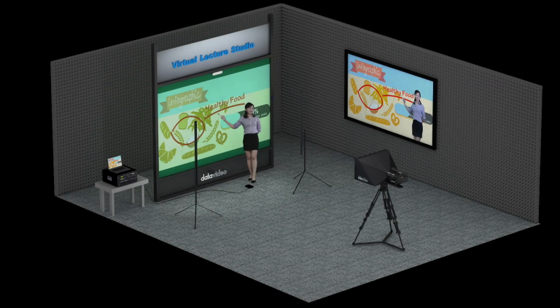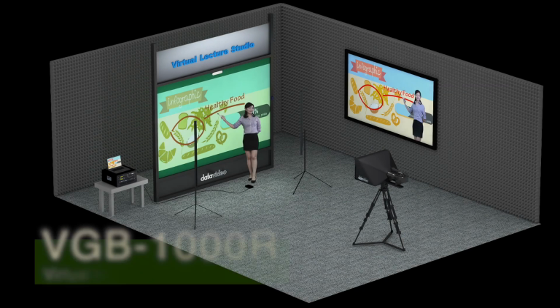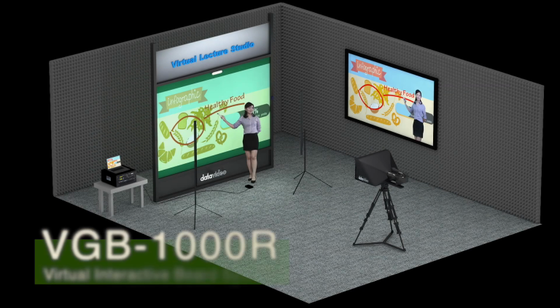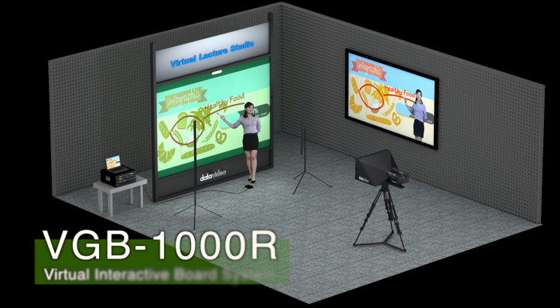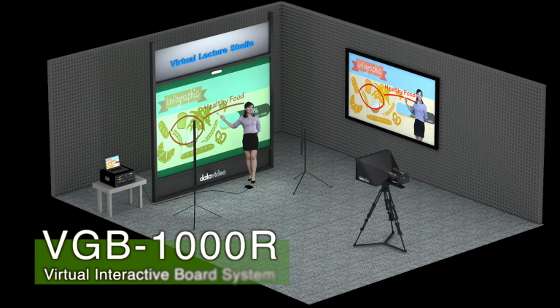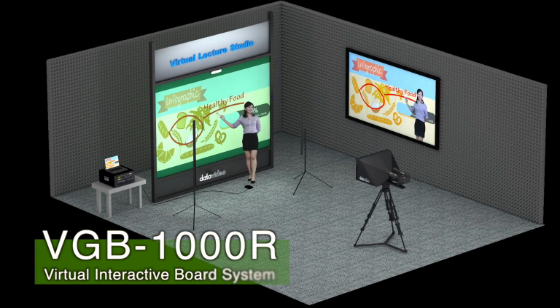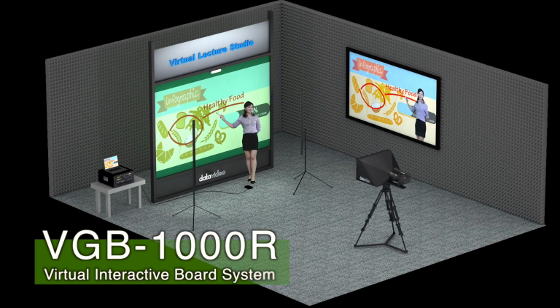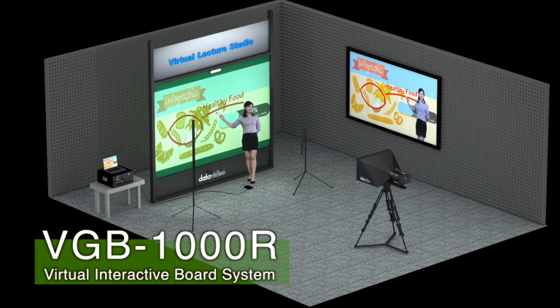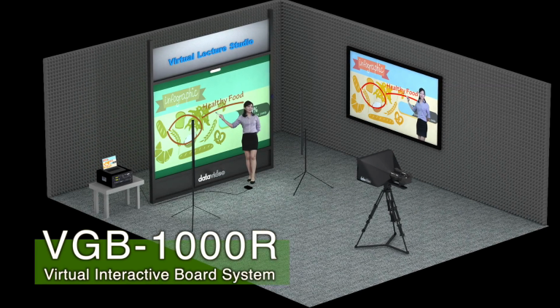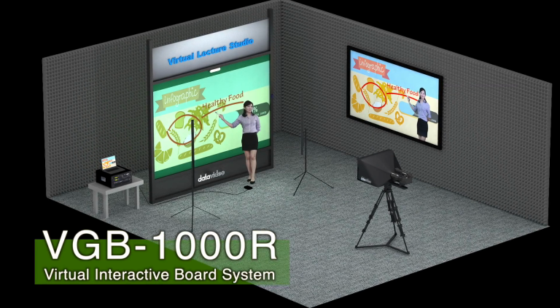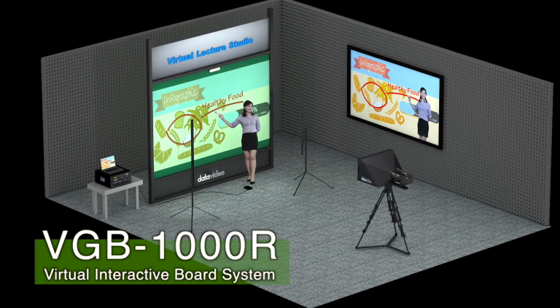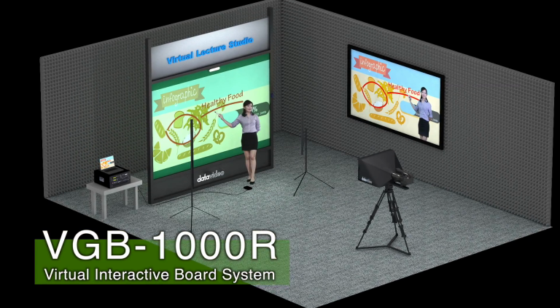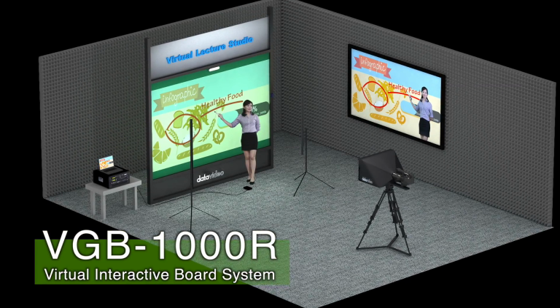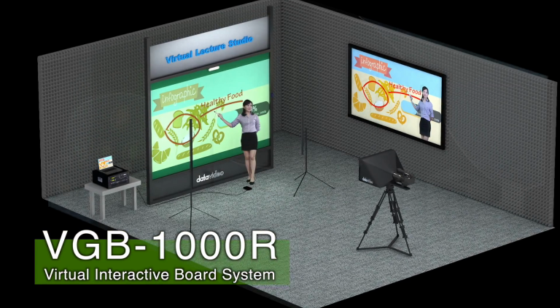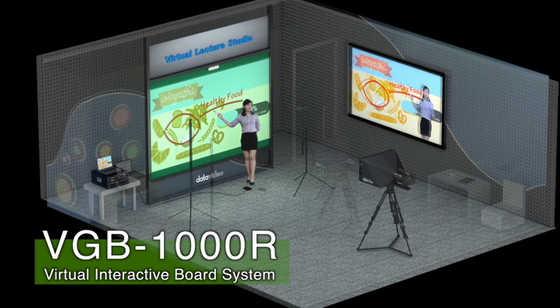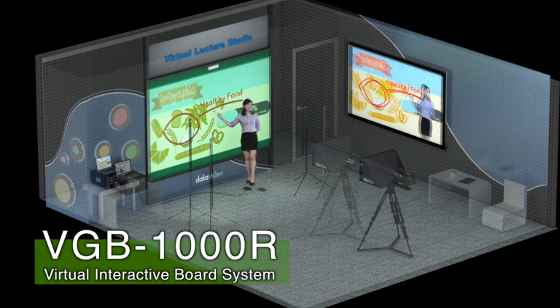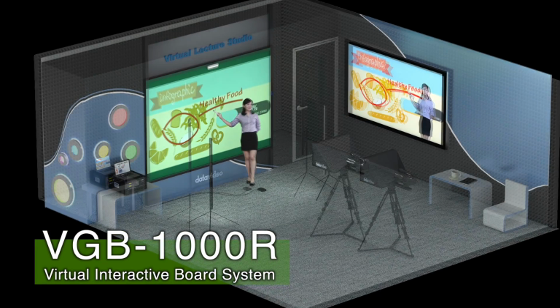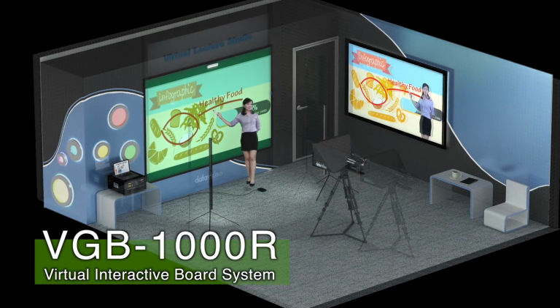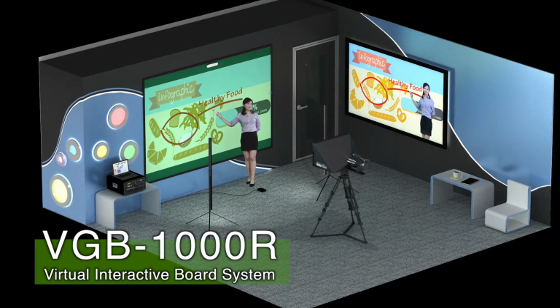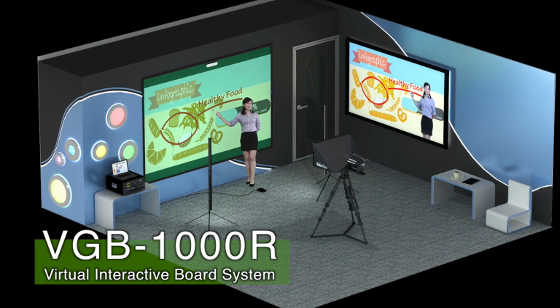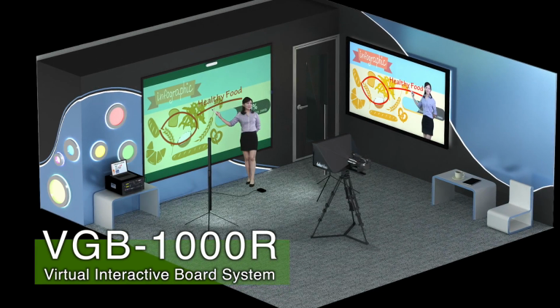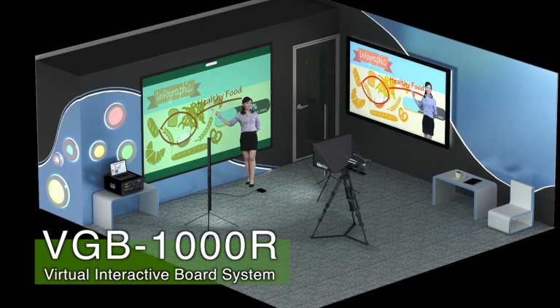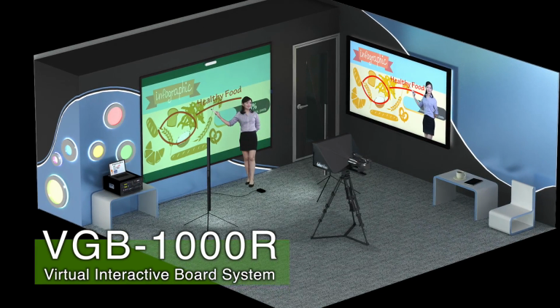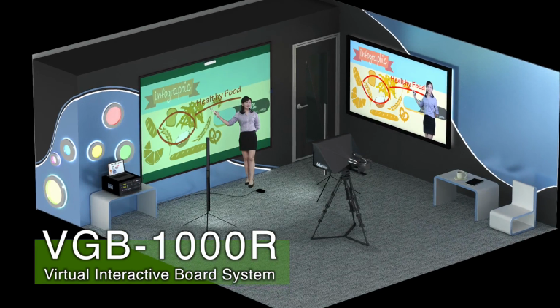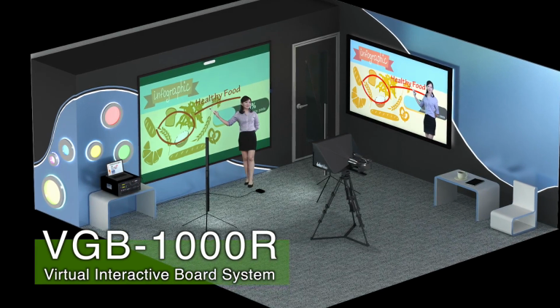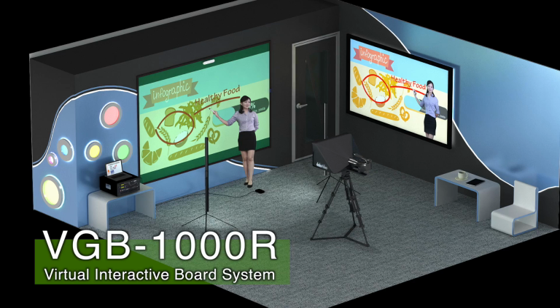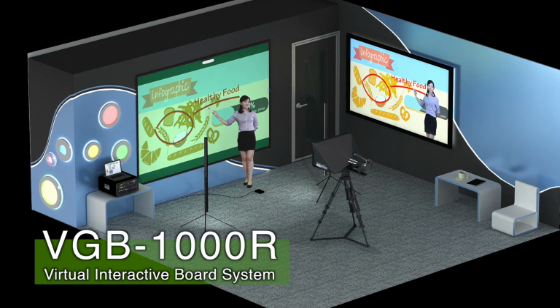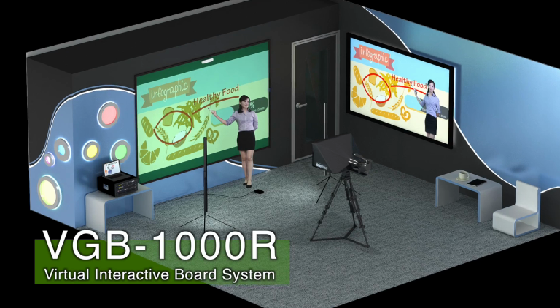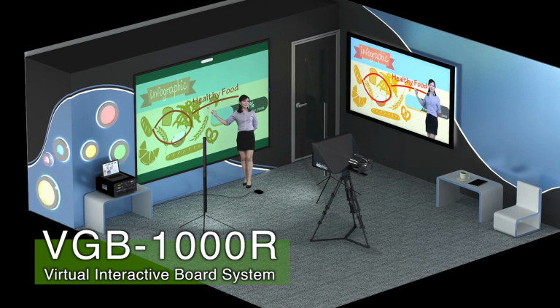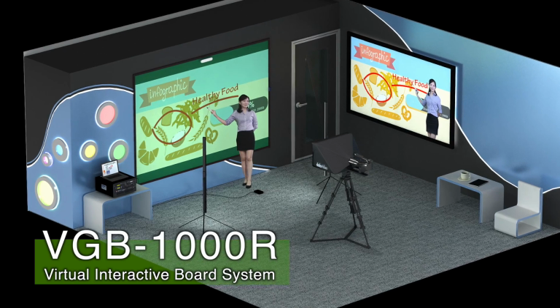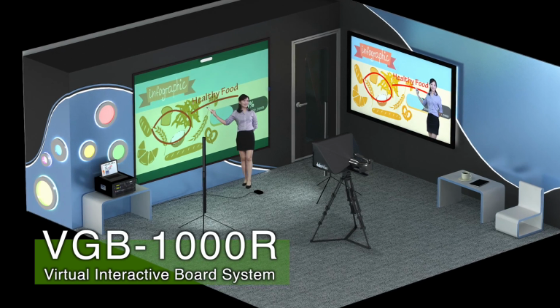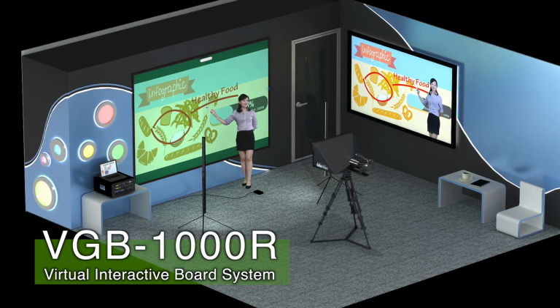An innovative solution for all kinds of lectures, the VGB1000R Virtual Interactive Board System.